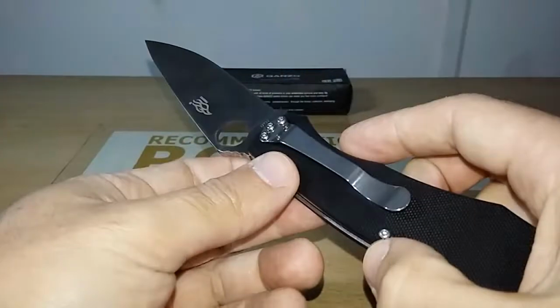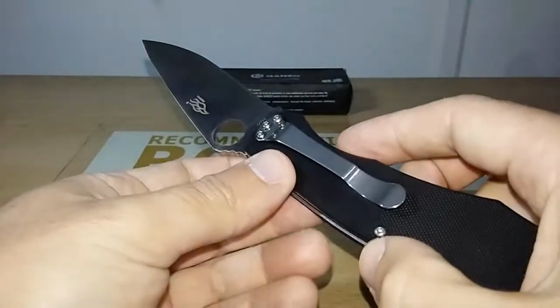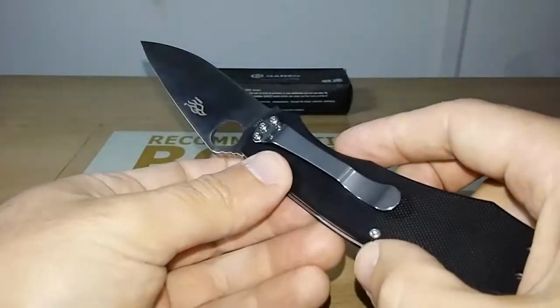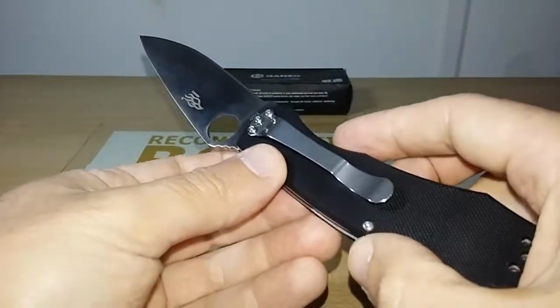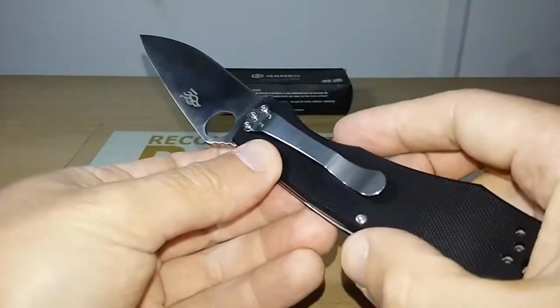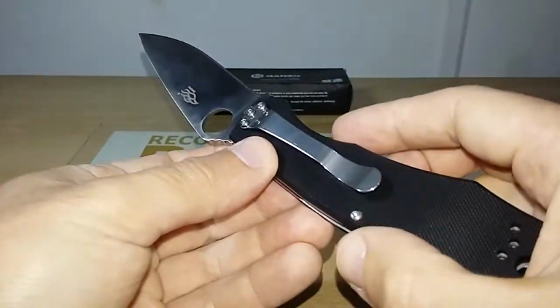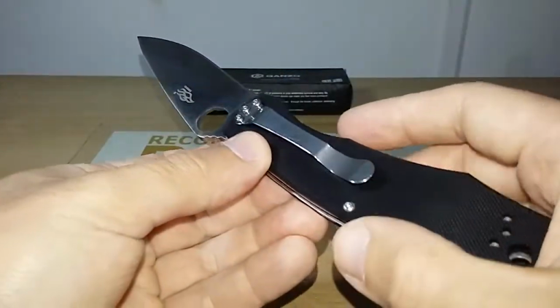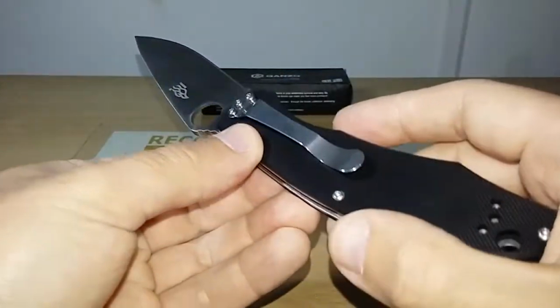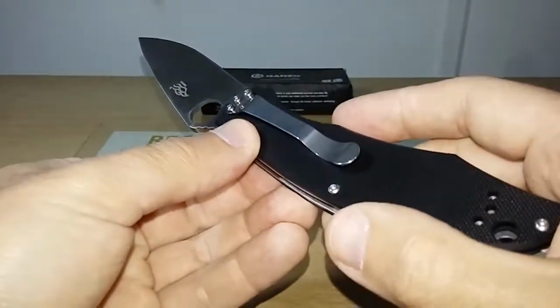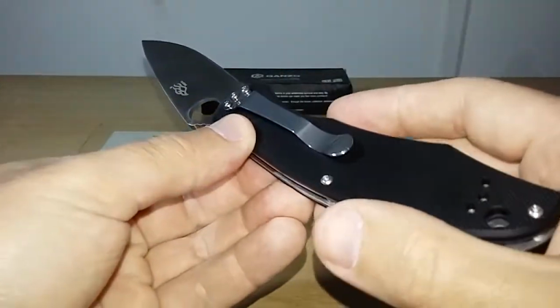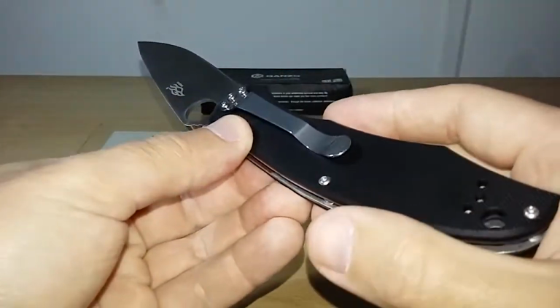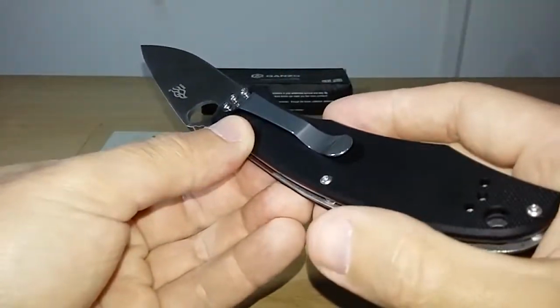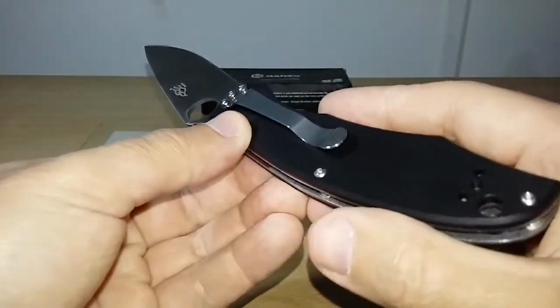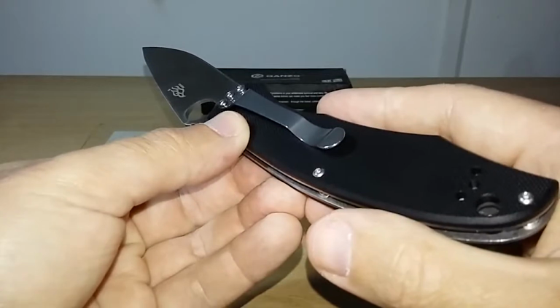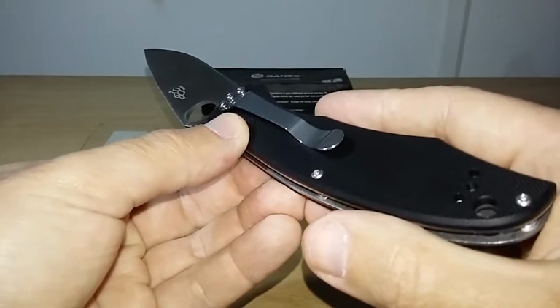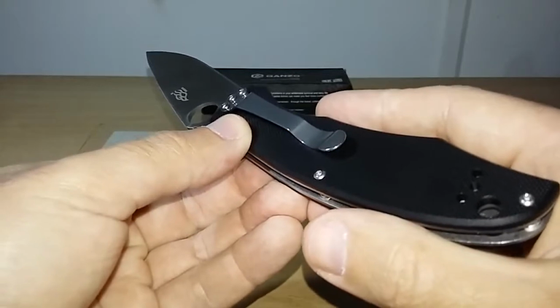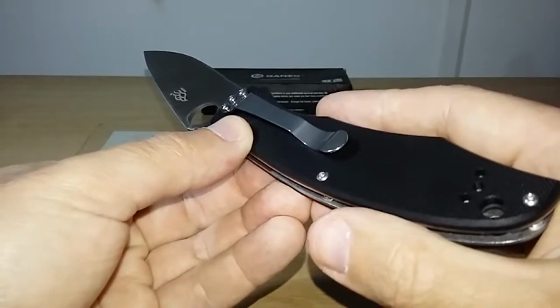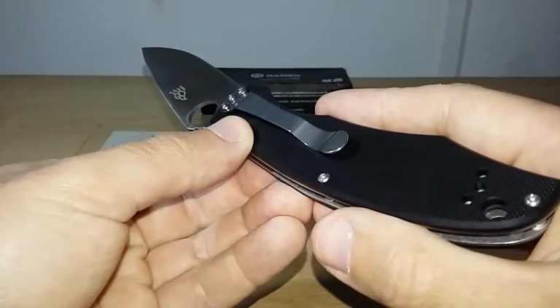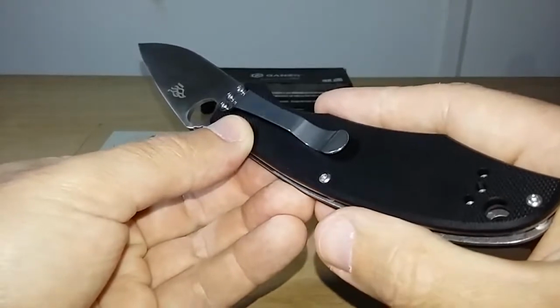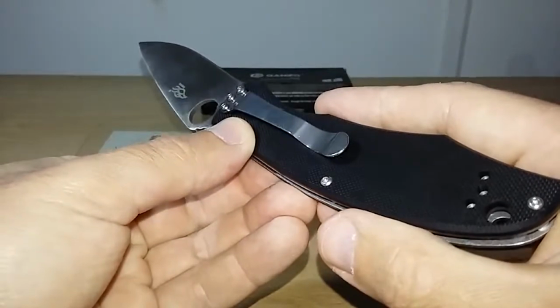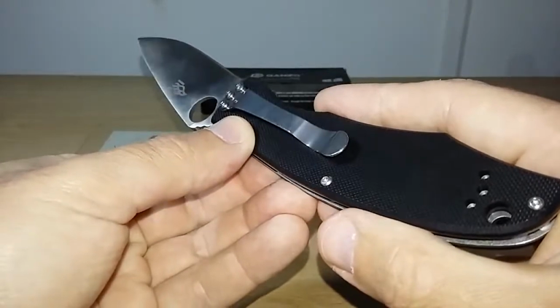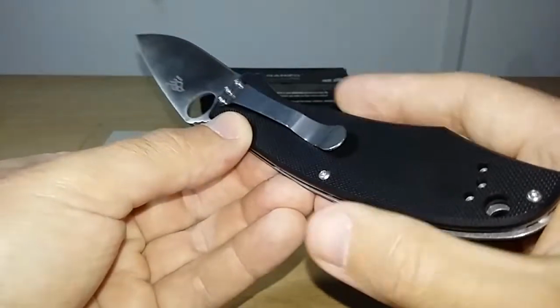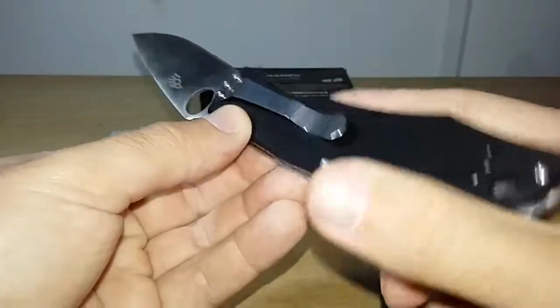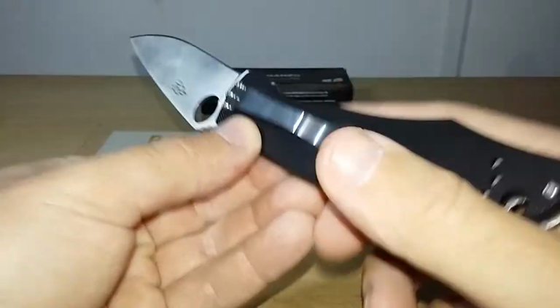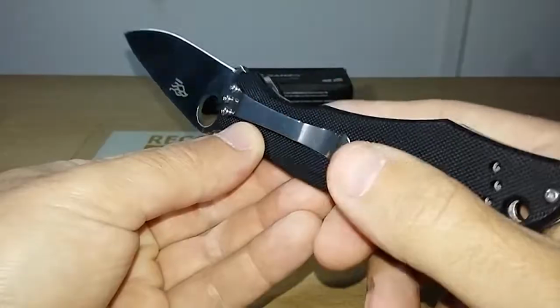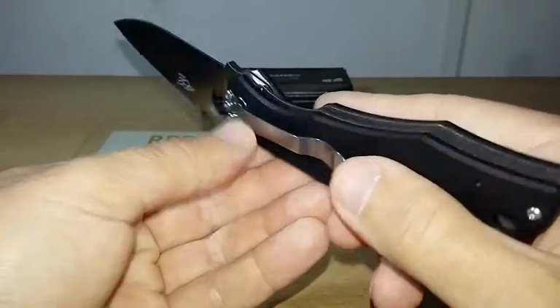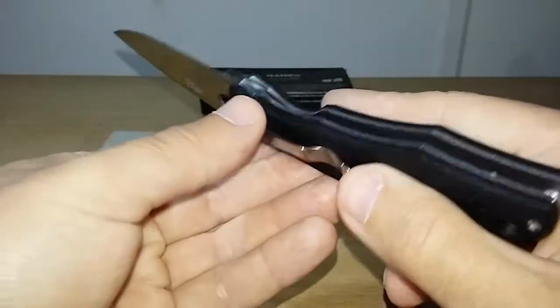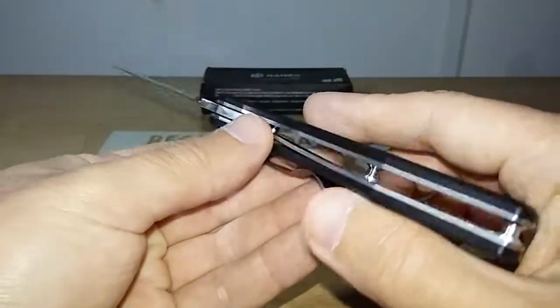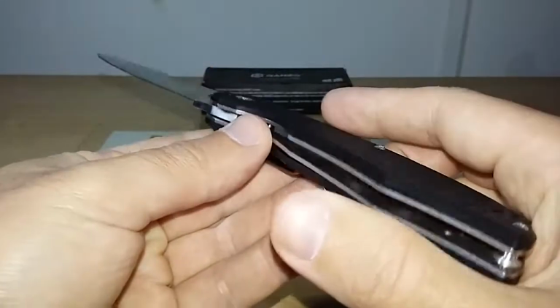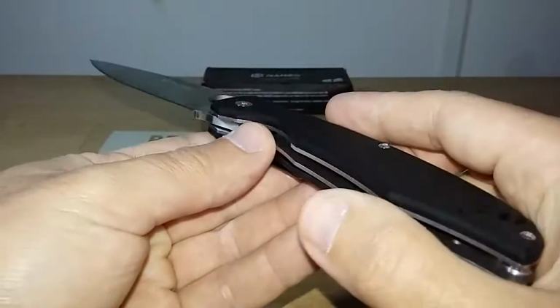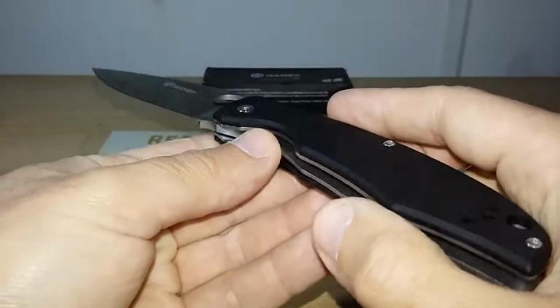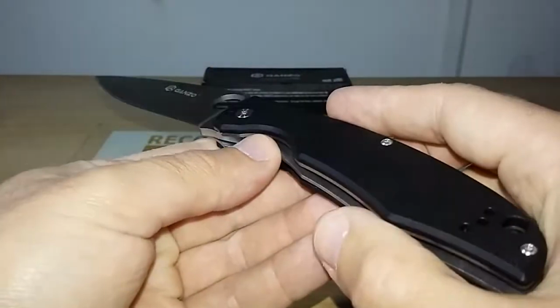Check out the description box — all the other measurements I did for this knife are listed there.